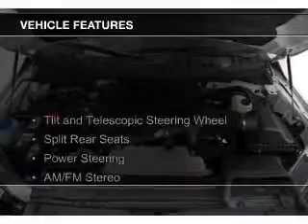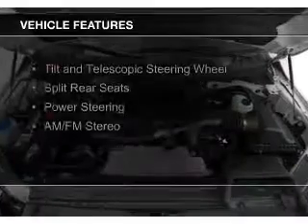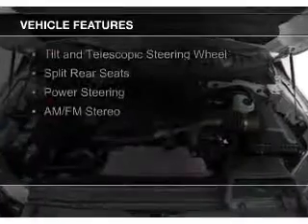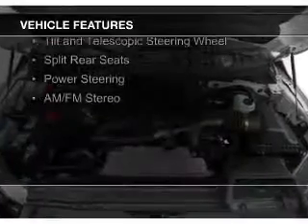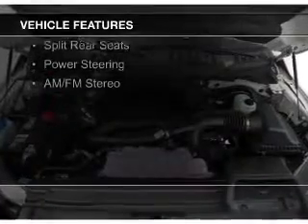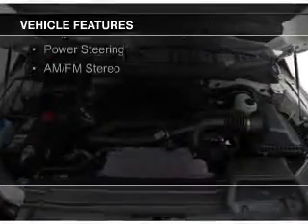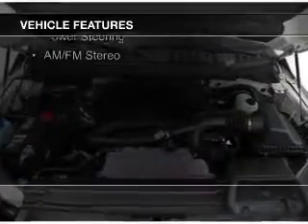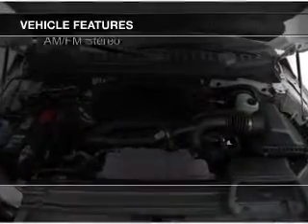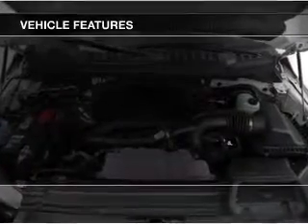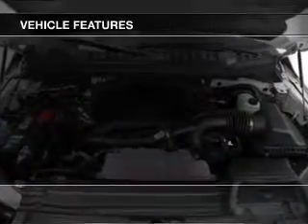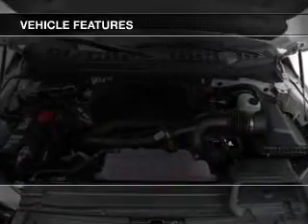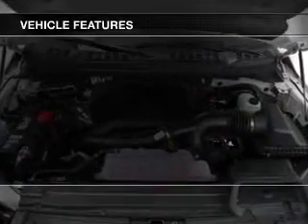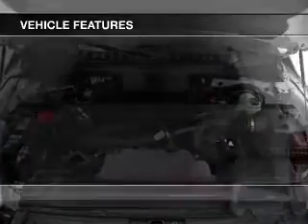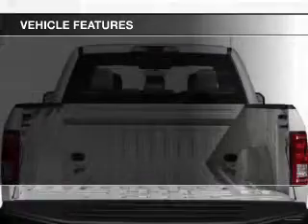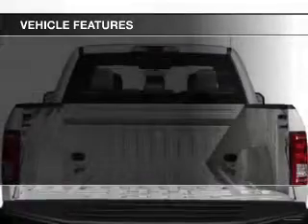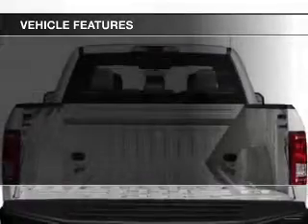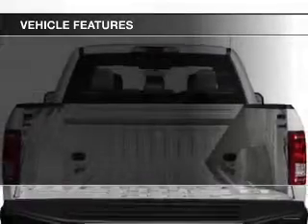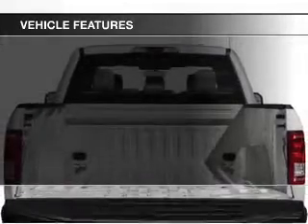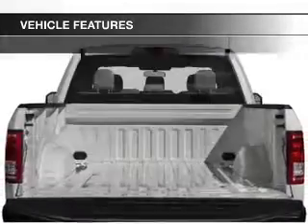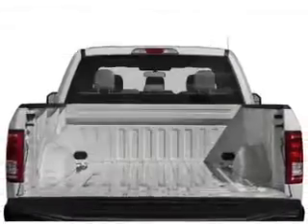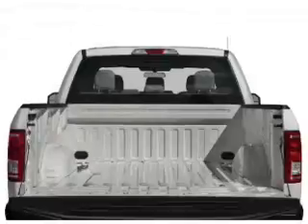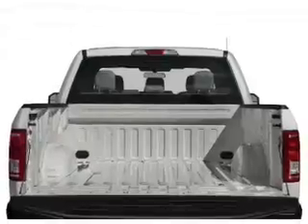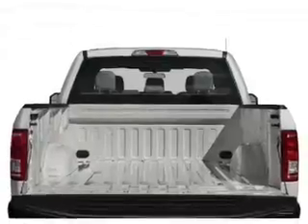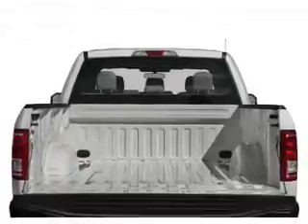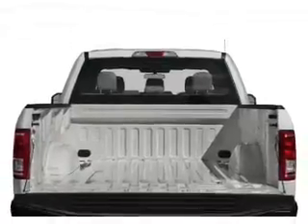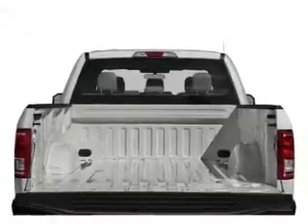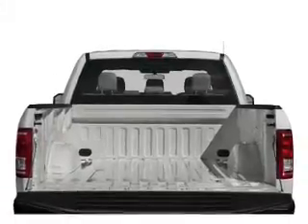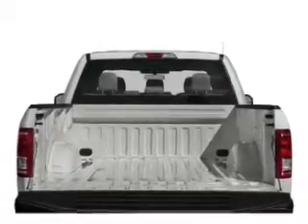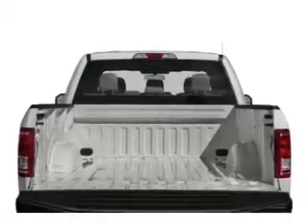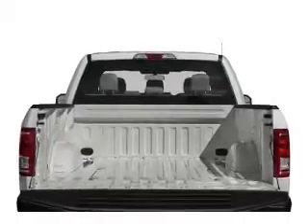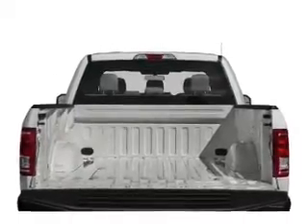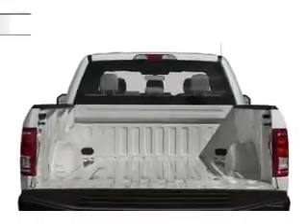The features include a tilt and telescopic steering wheel, split rear seats, power steering, and AM-FM stereo.